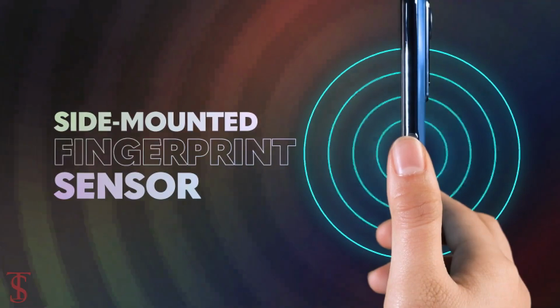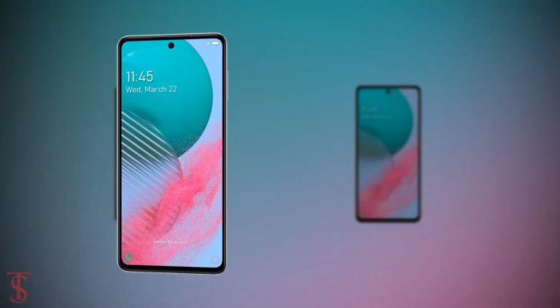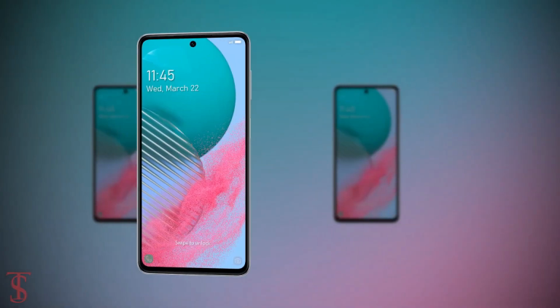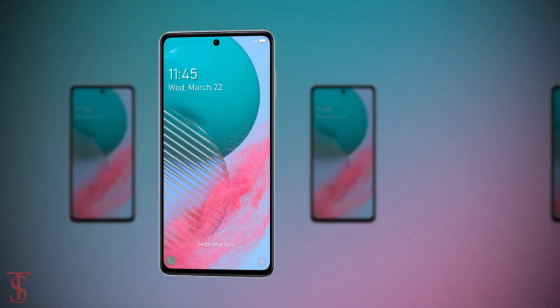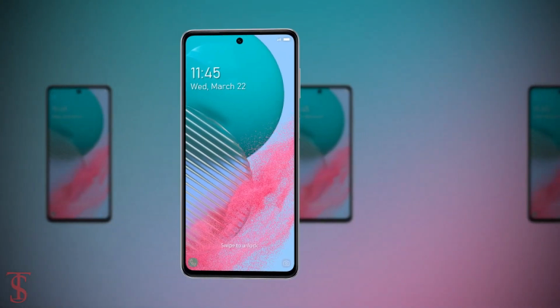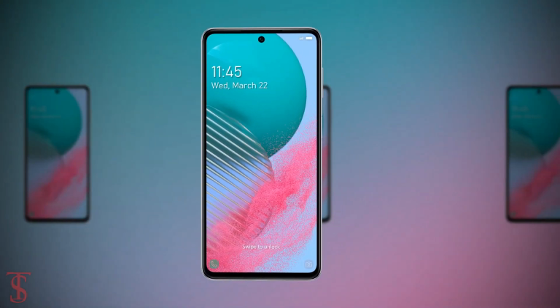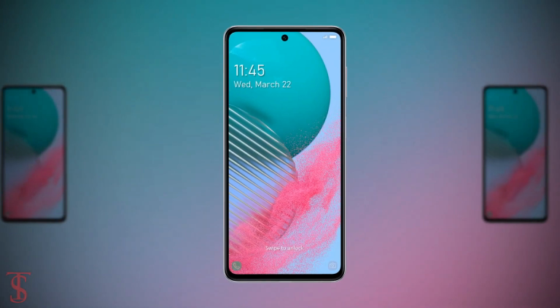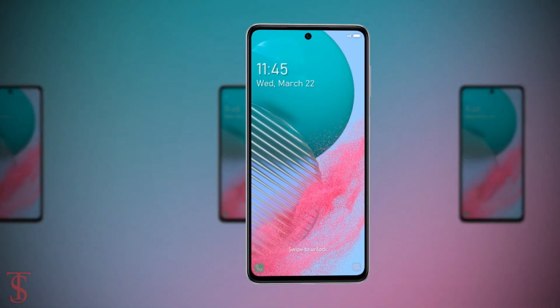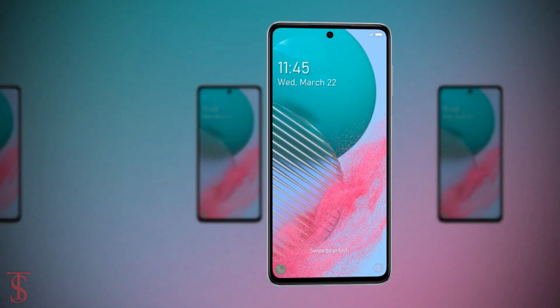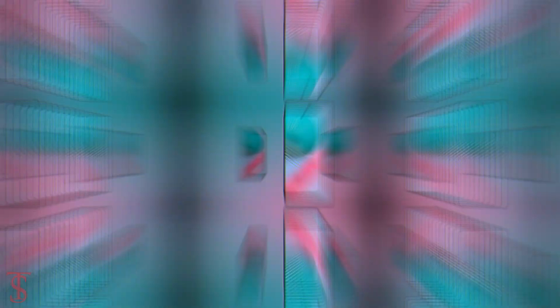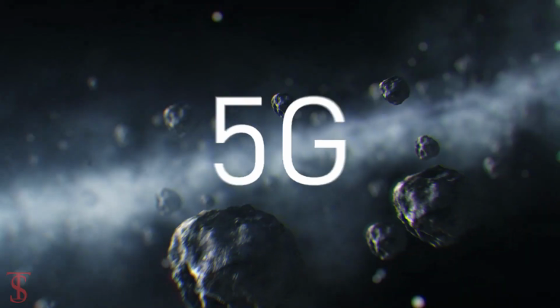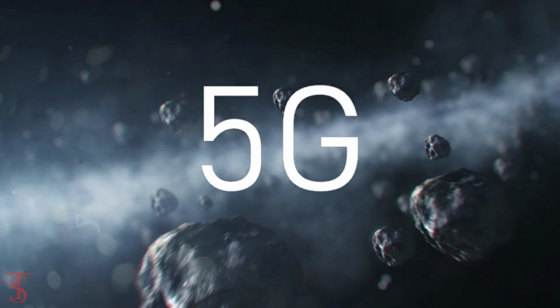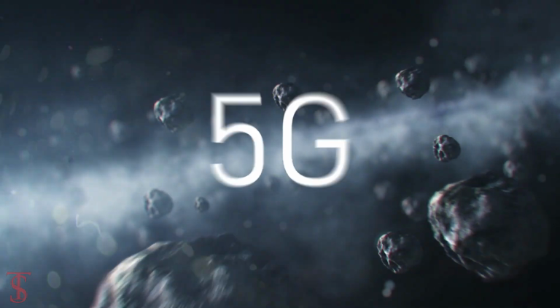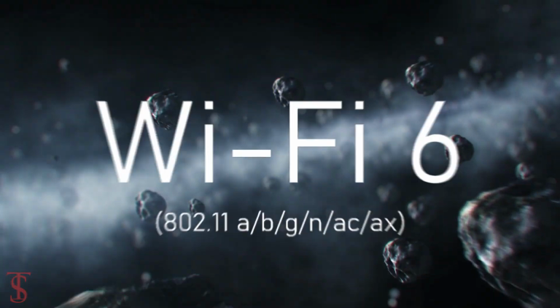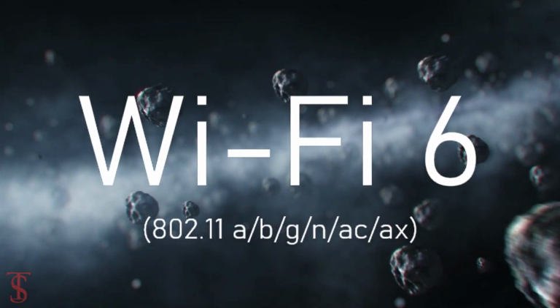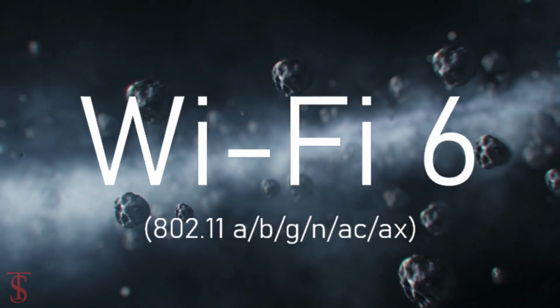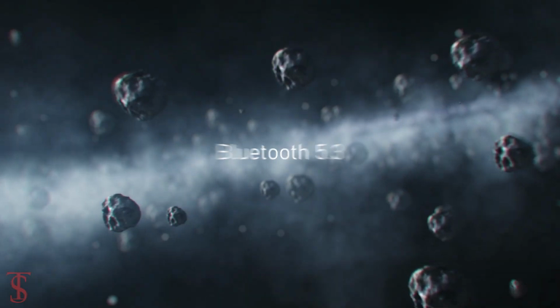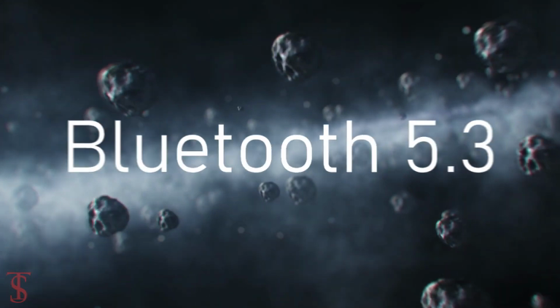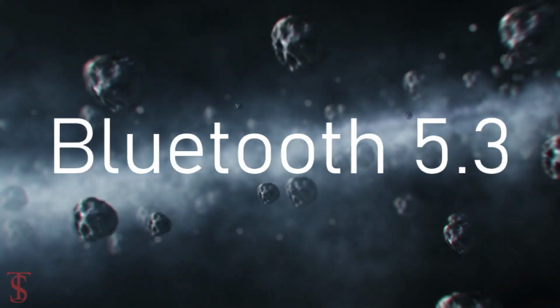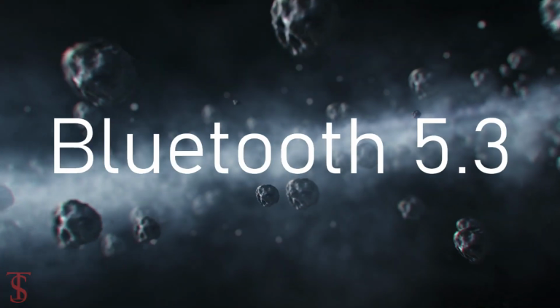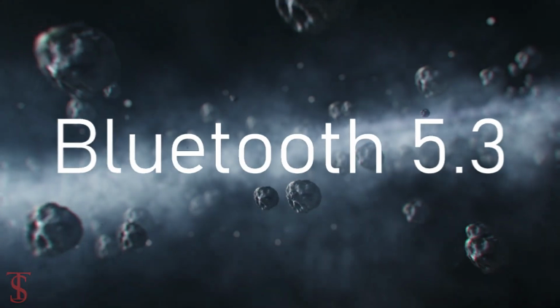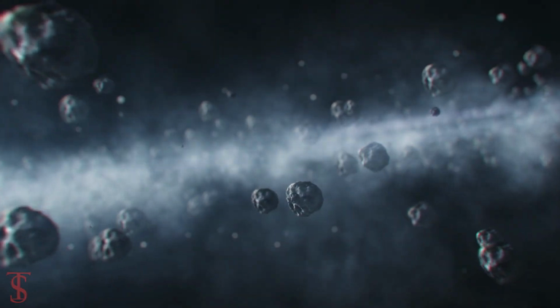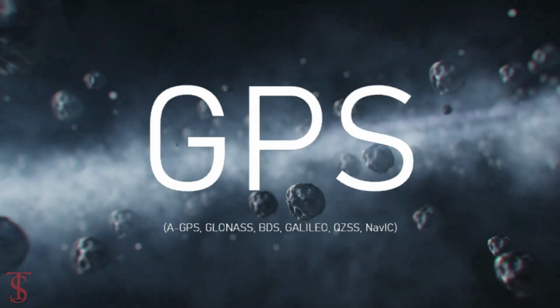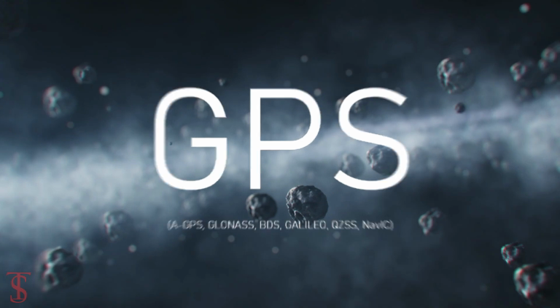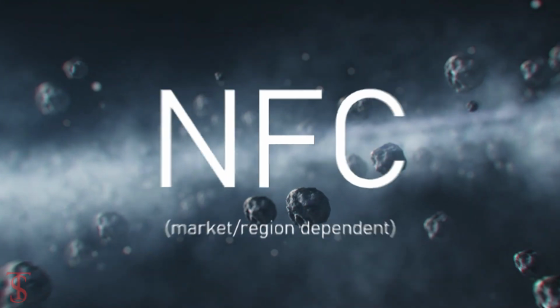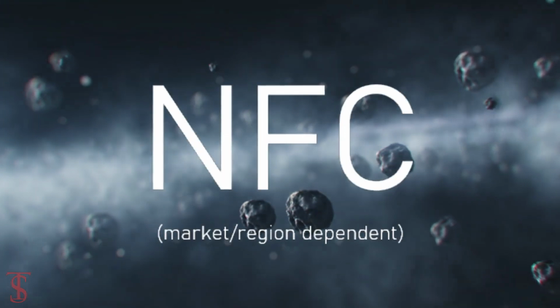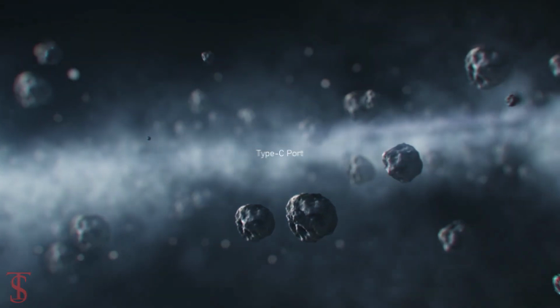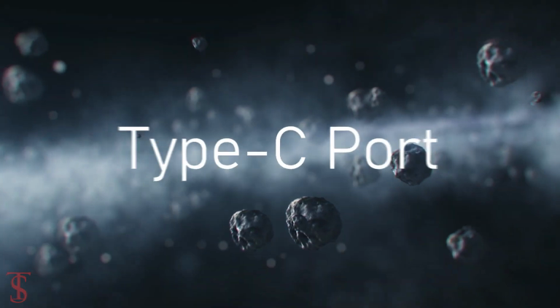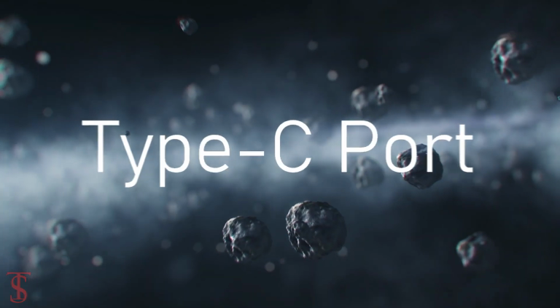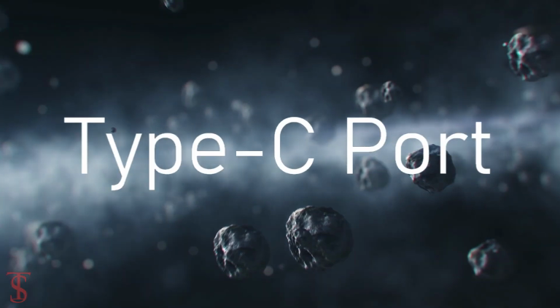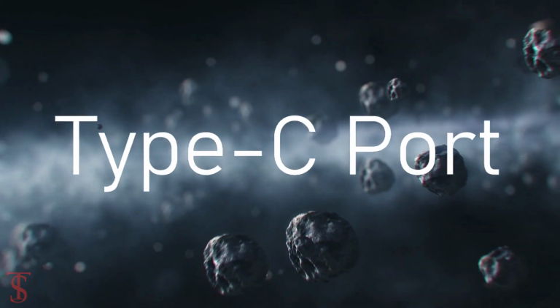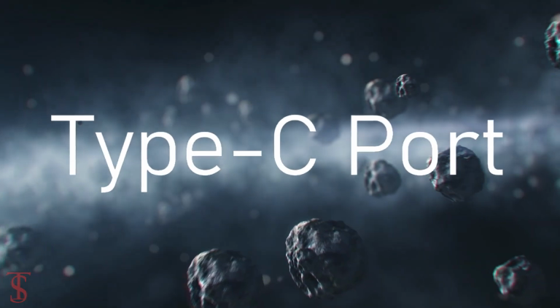The connectivity options on the phone include 5G, Wi-Fi 6, Bluetooth 5.3, GPS, NFC, and a USB Type-C charging port.